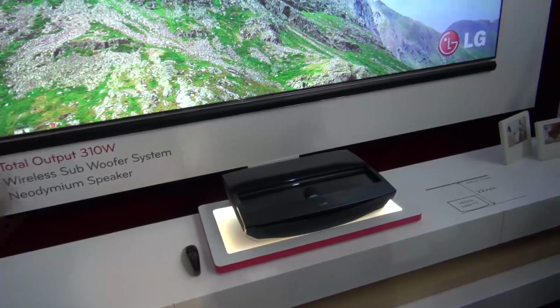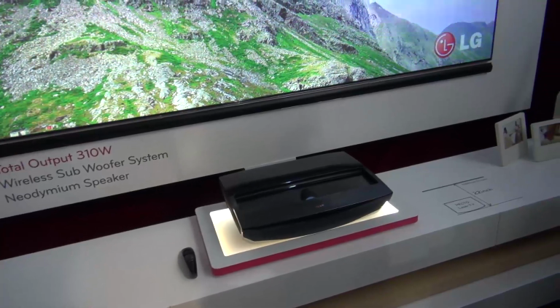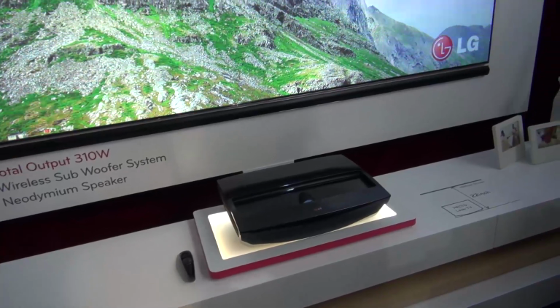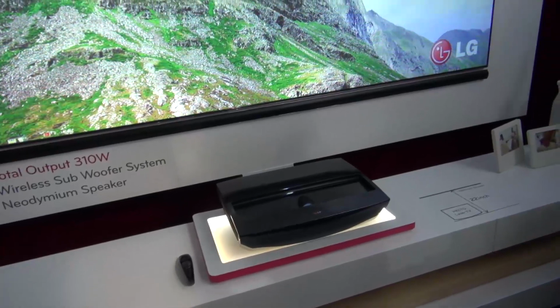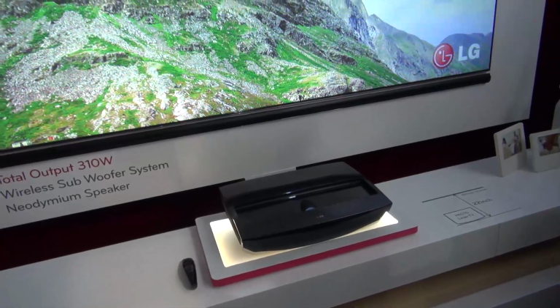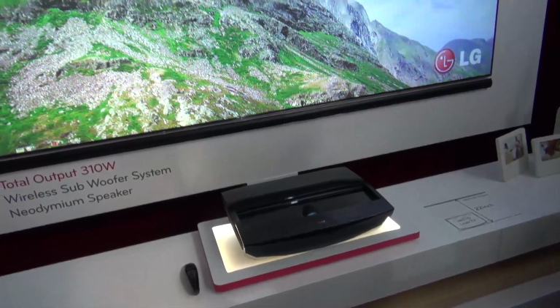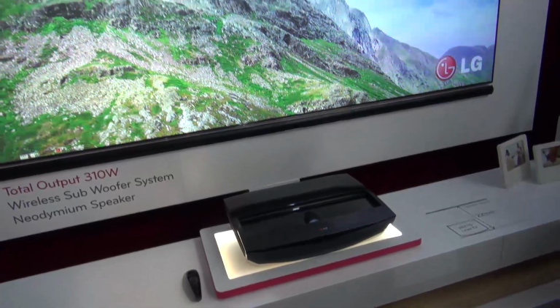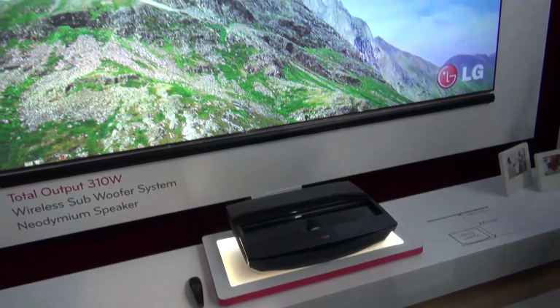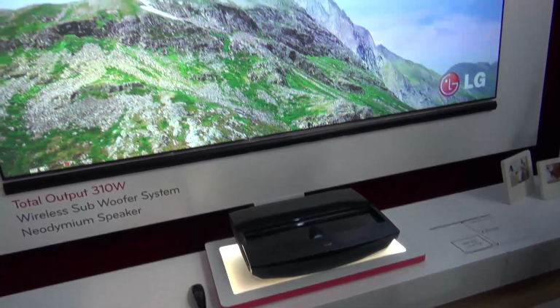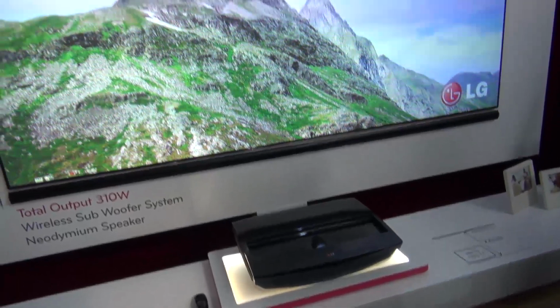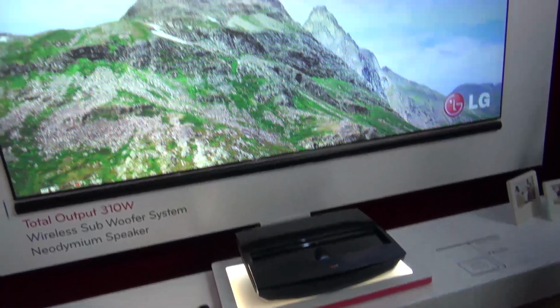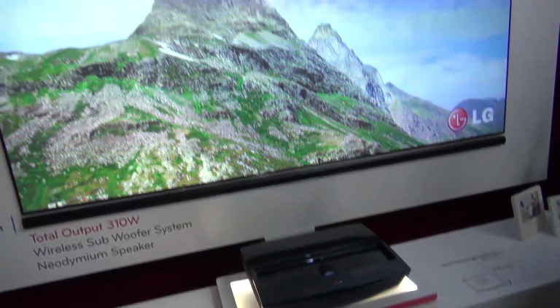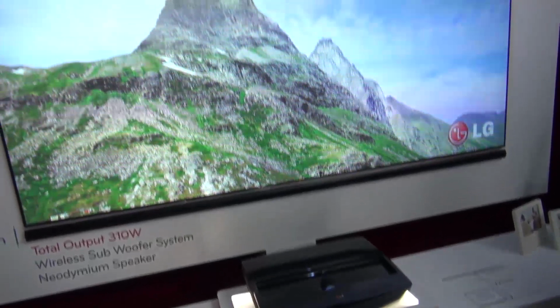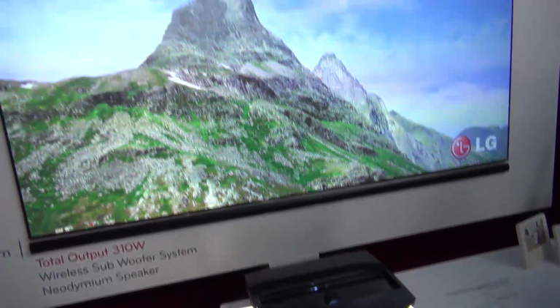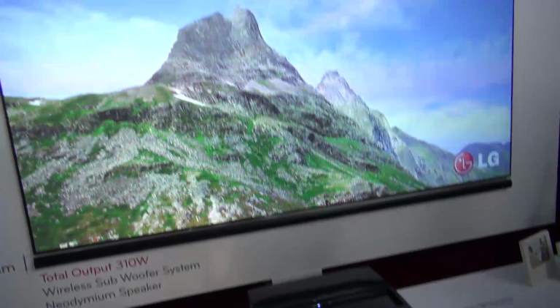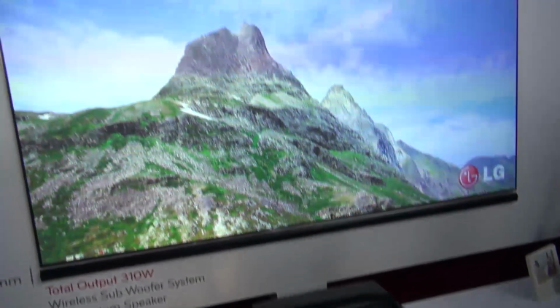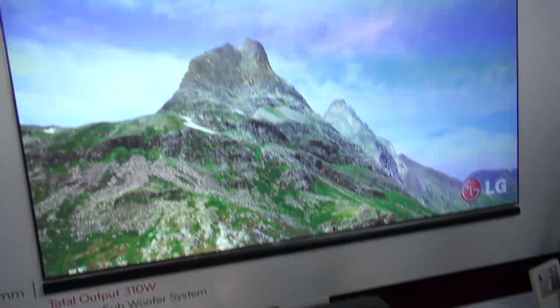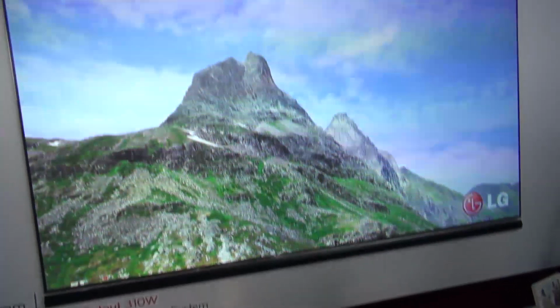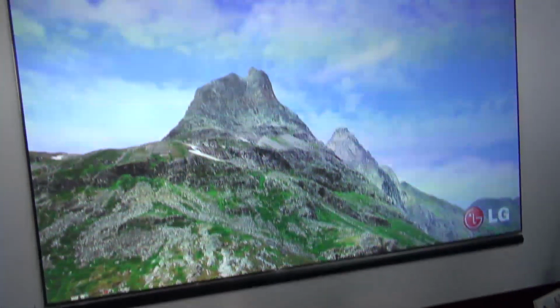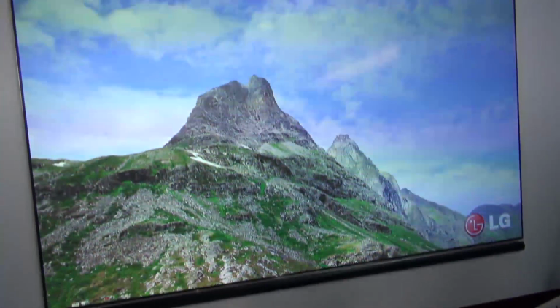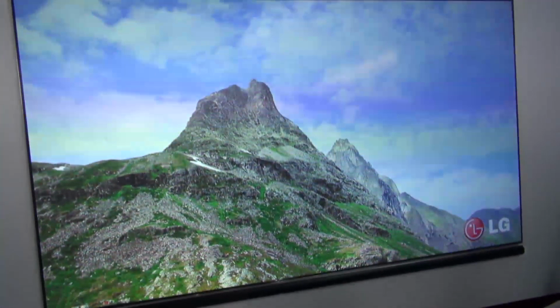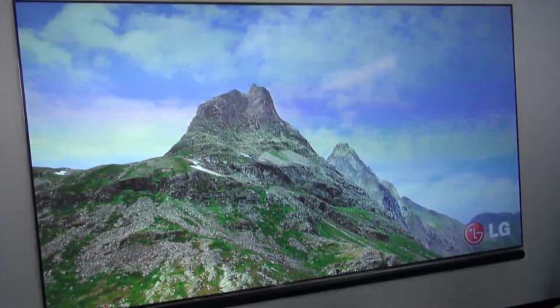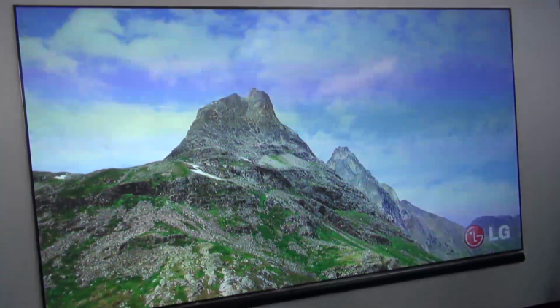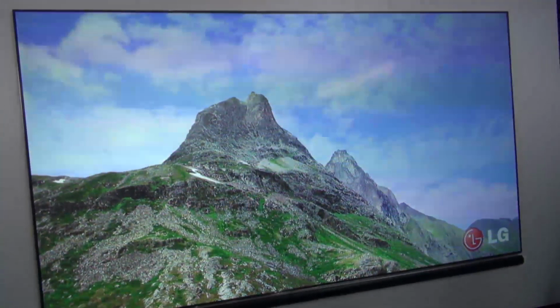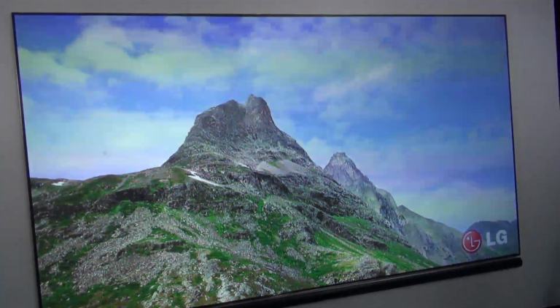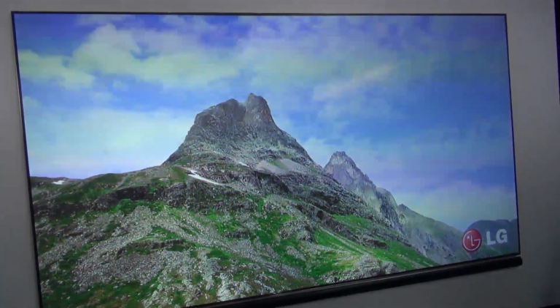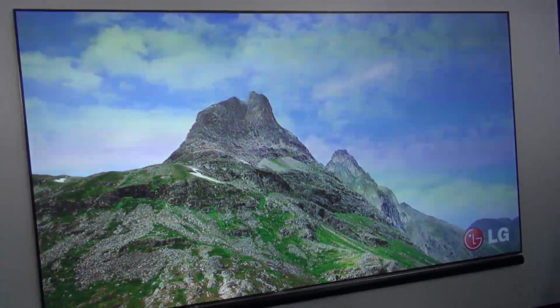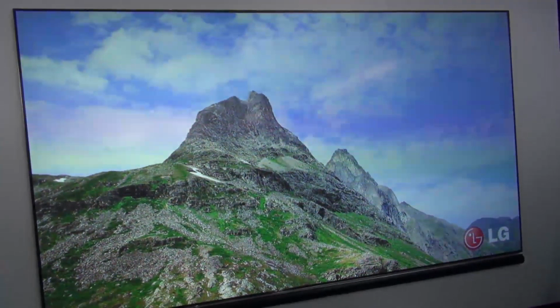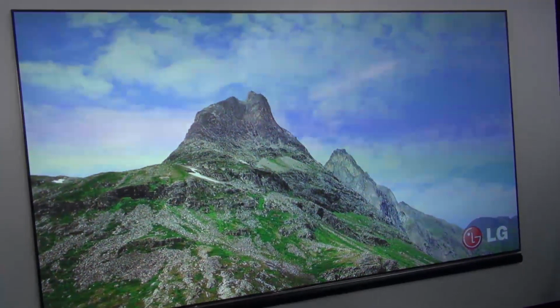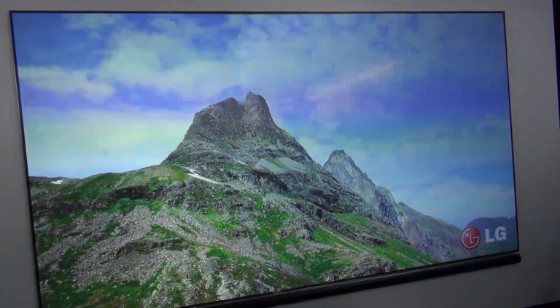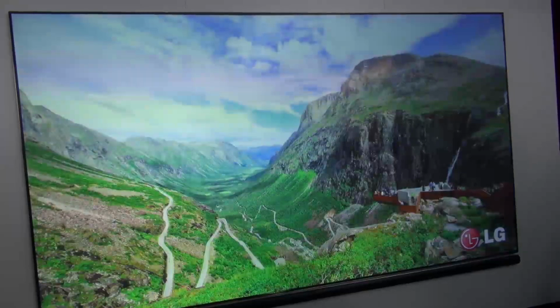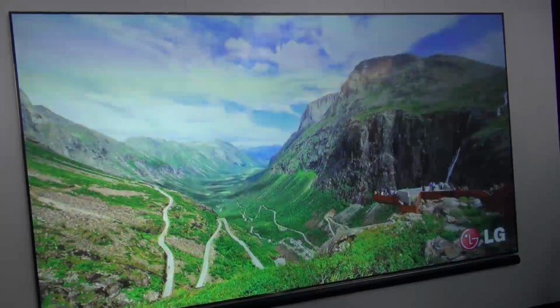It's a full HD screen, but because it's so large, the quality of the screen doesn't actually look that sharp.